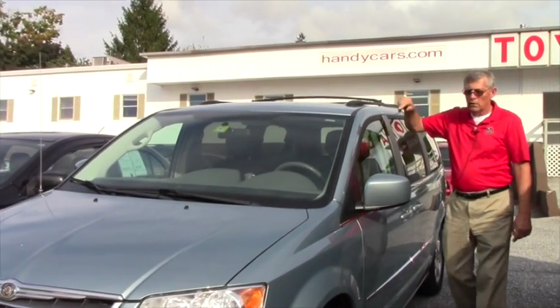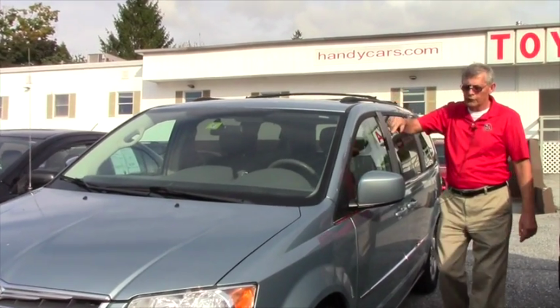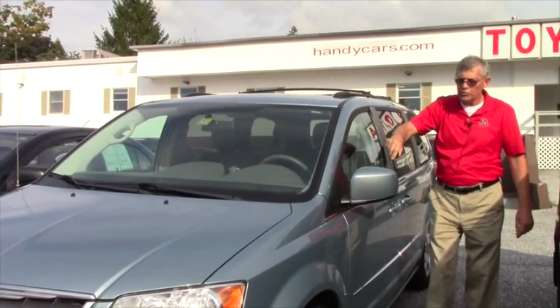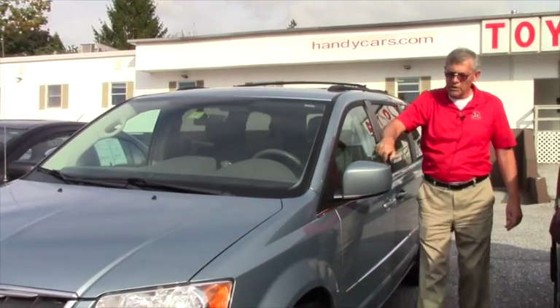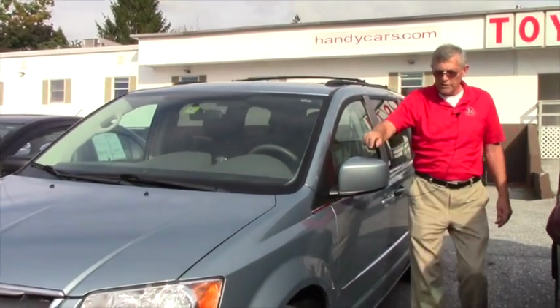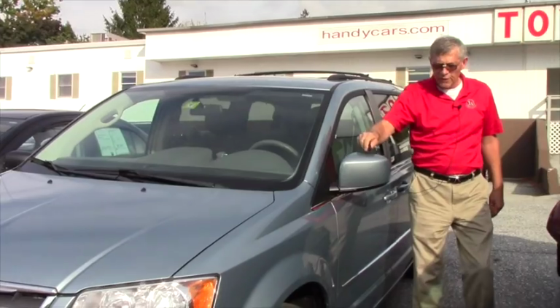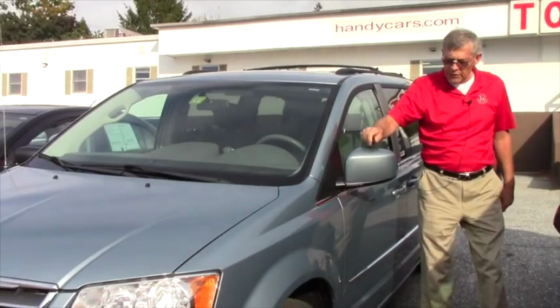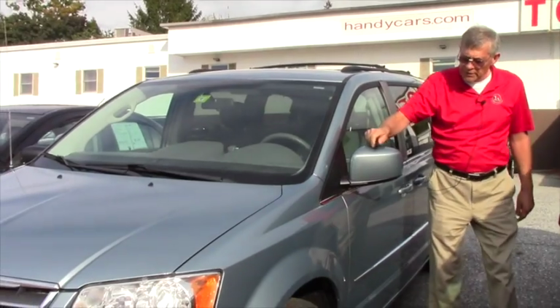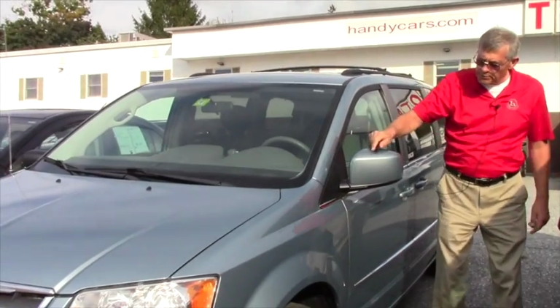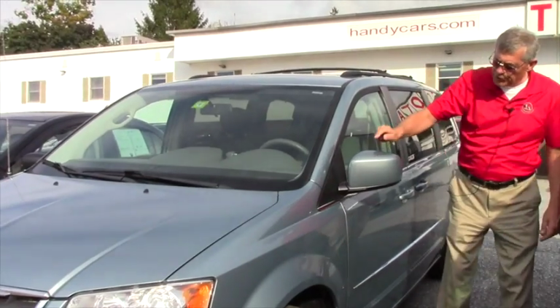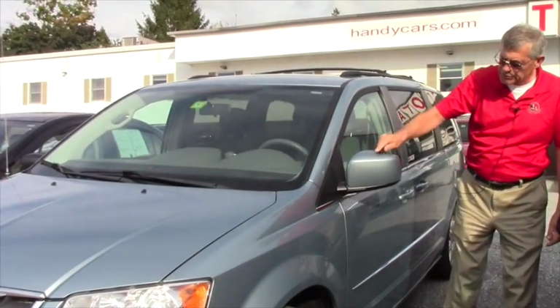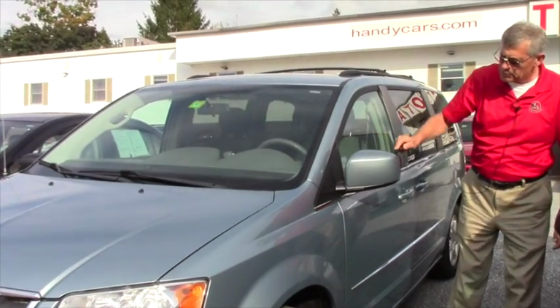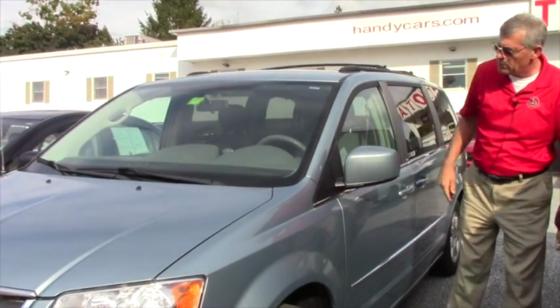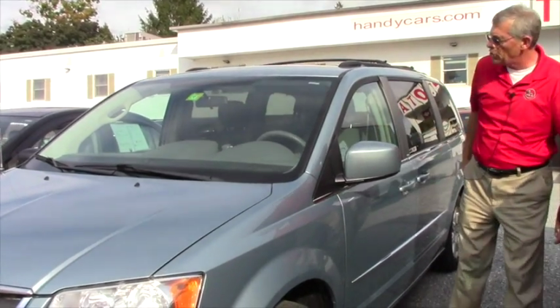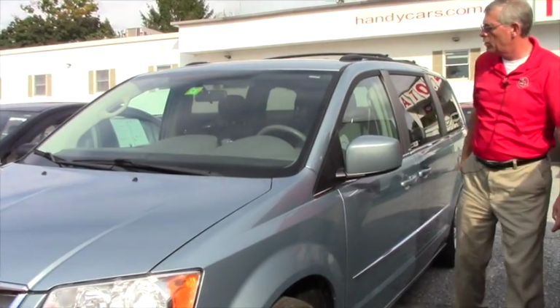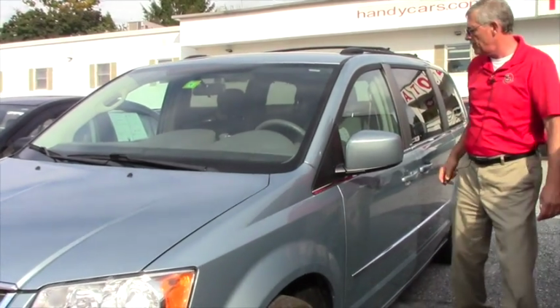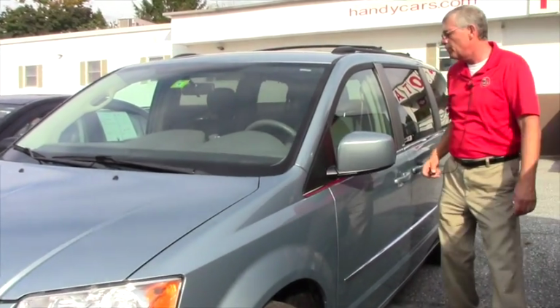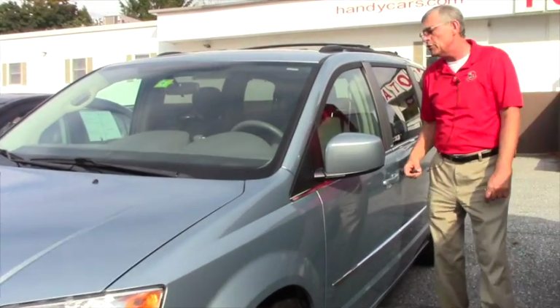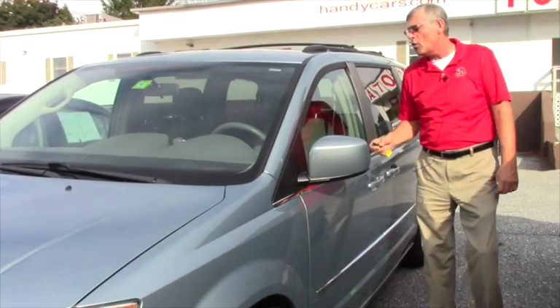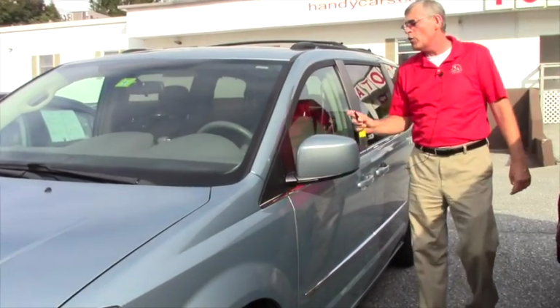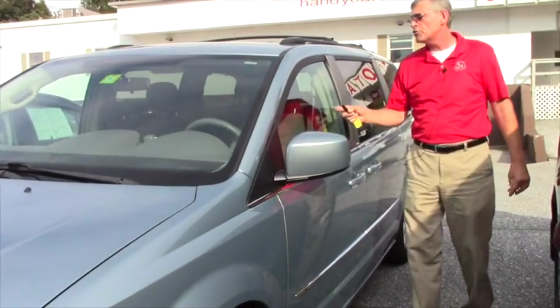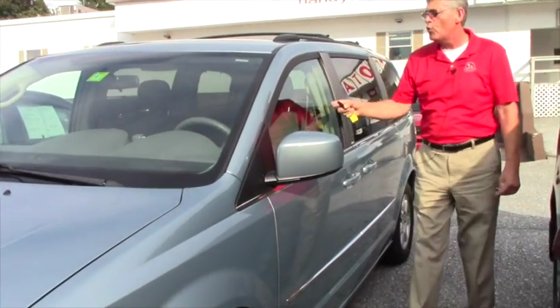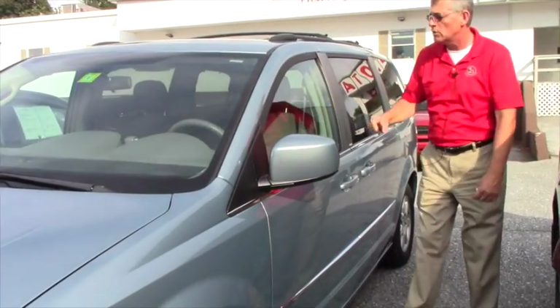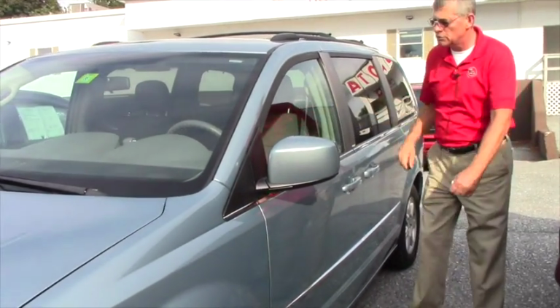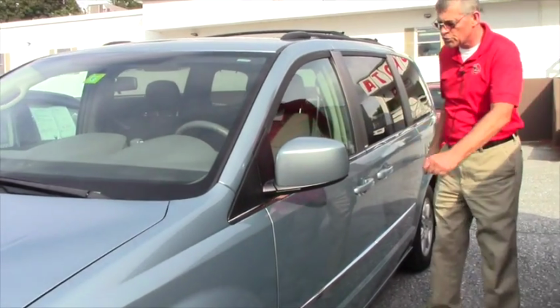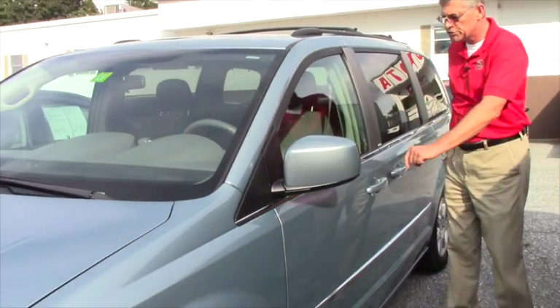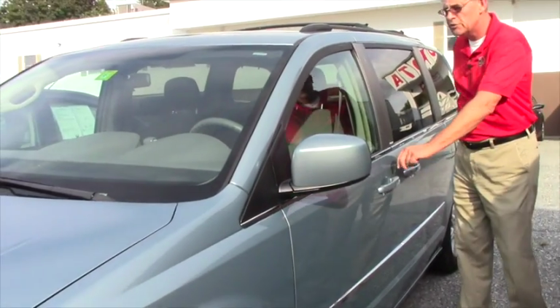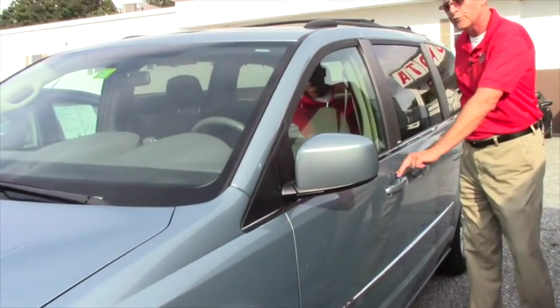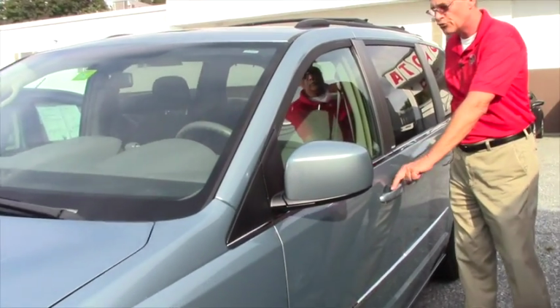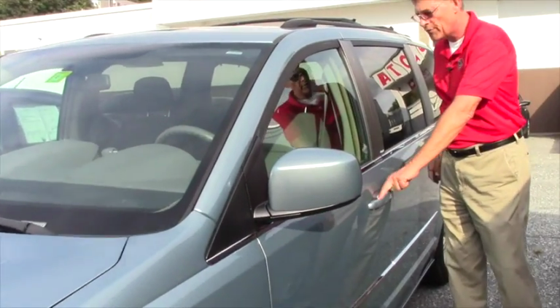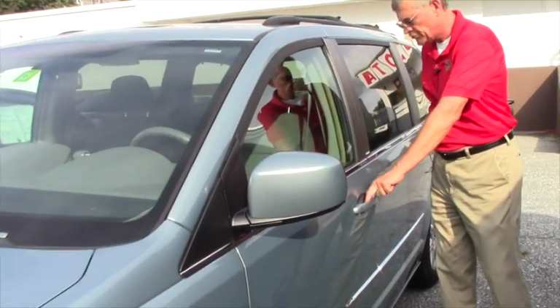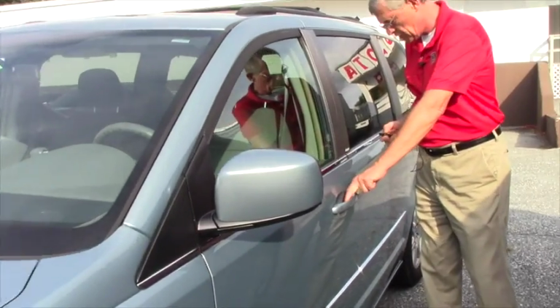Of course you've got yourself your heated mirrors, but most importantly is what you see from the driver's seat.